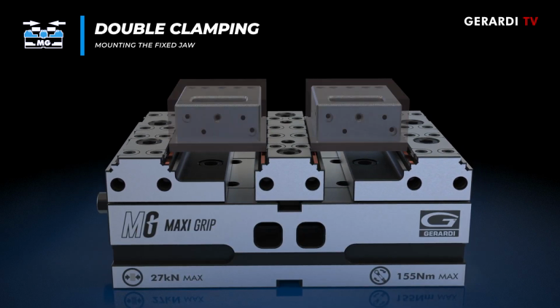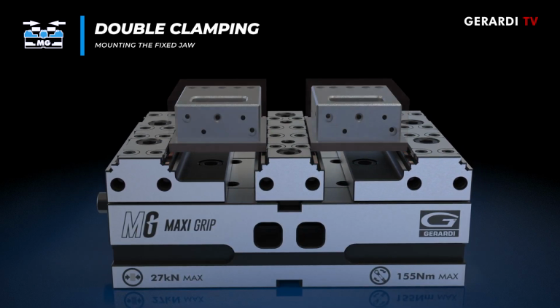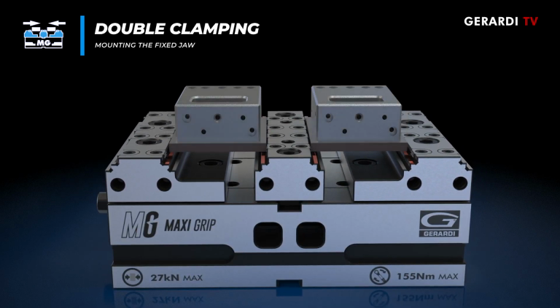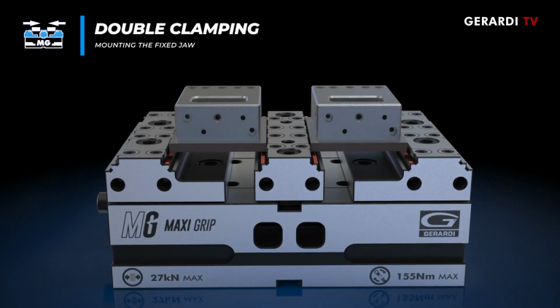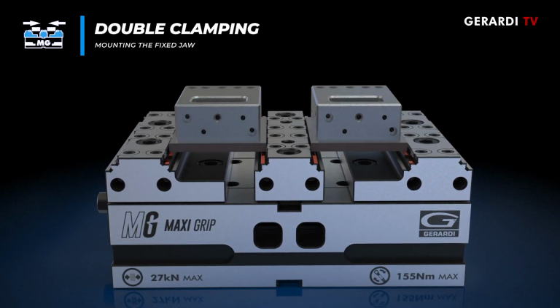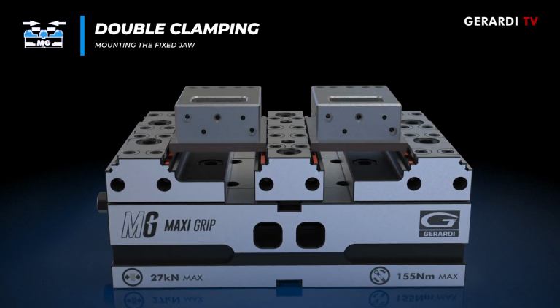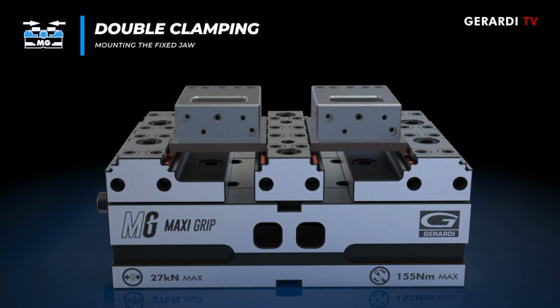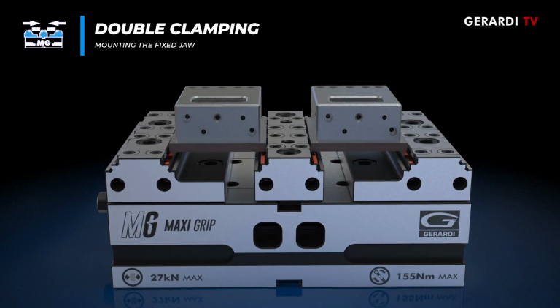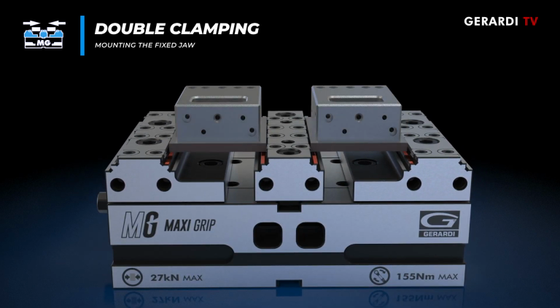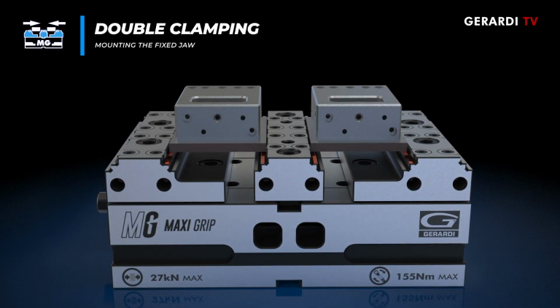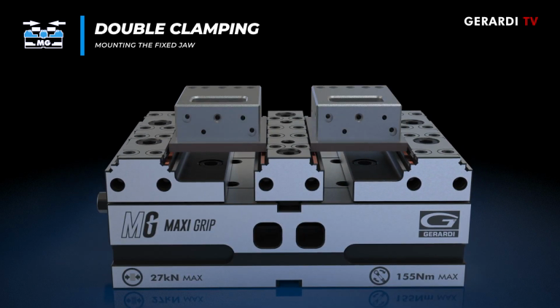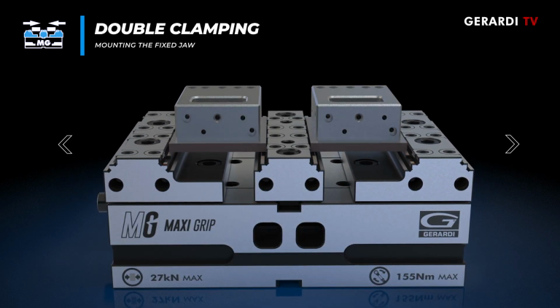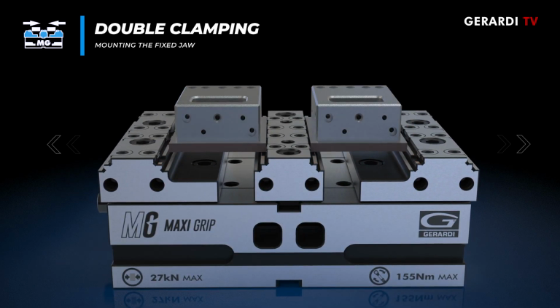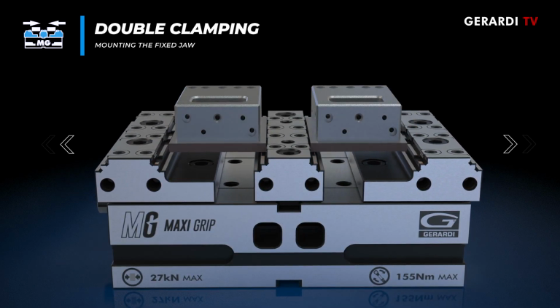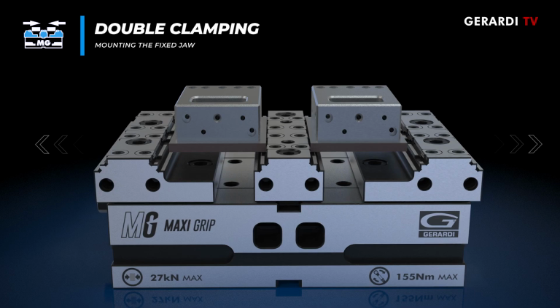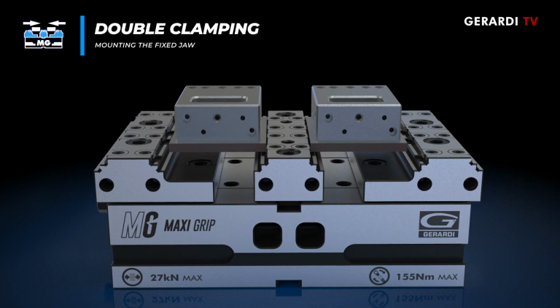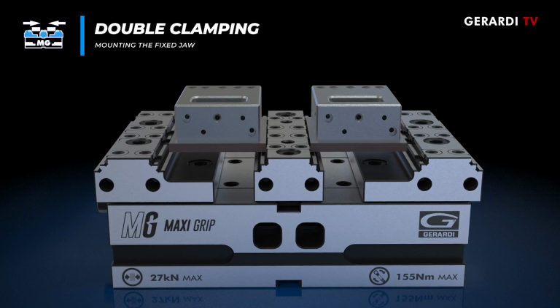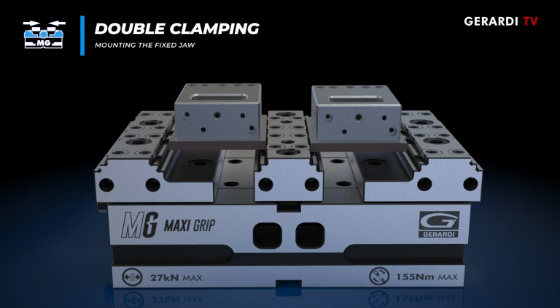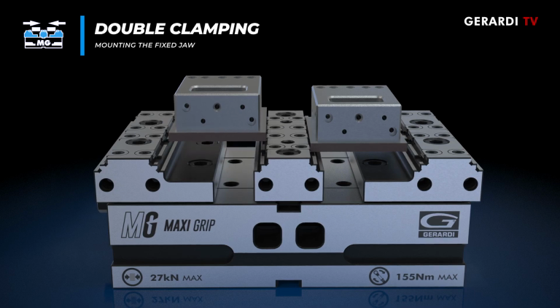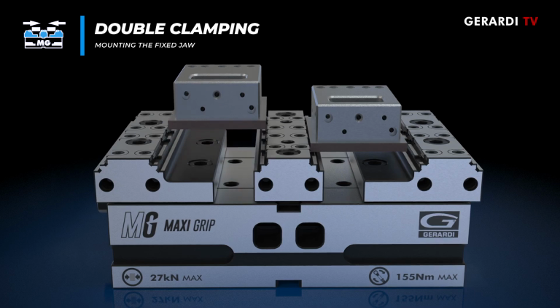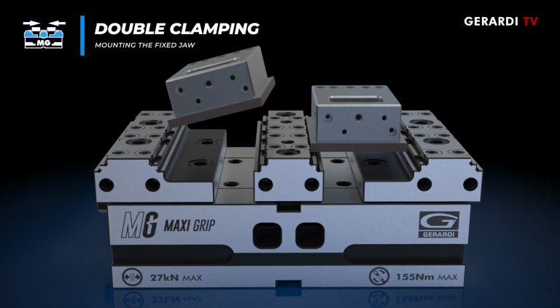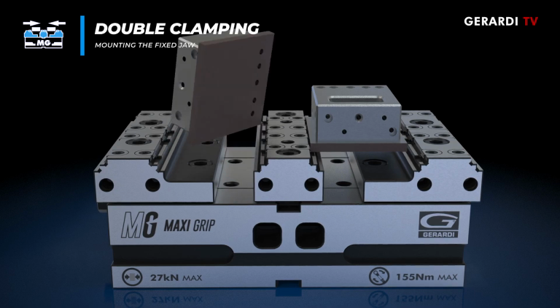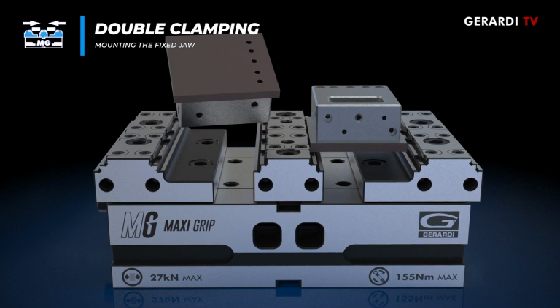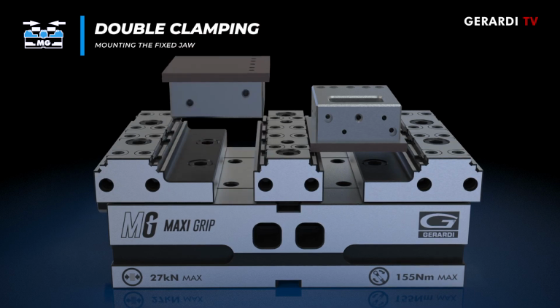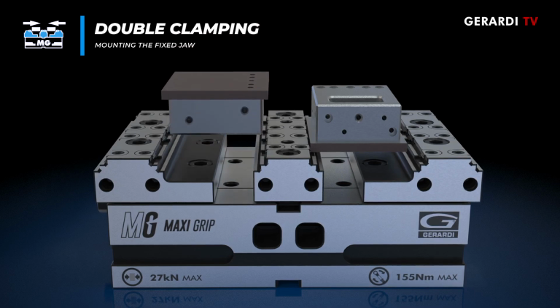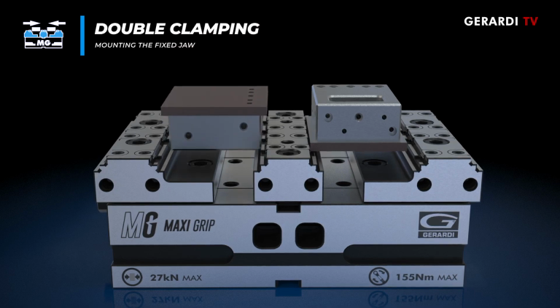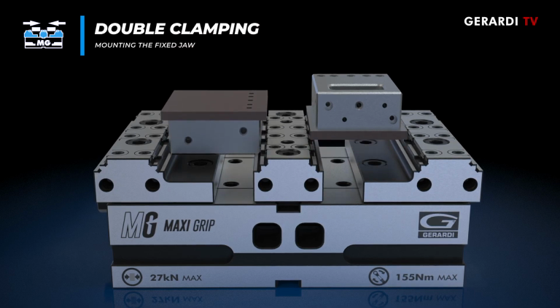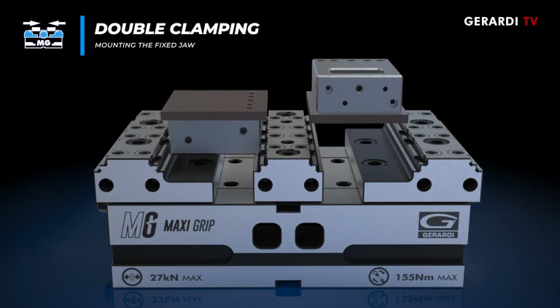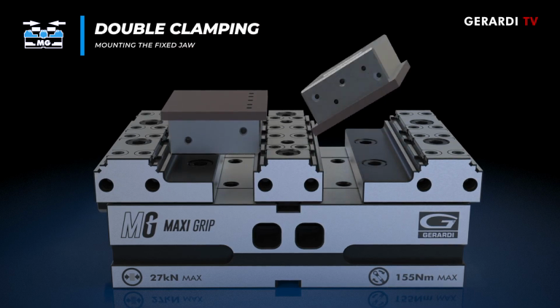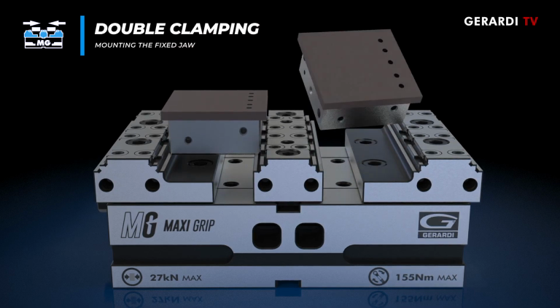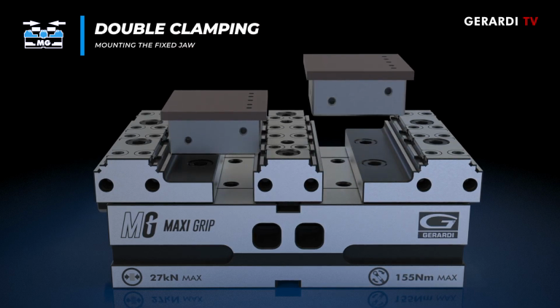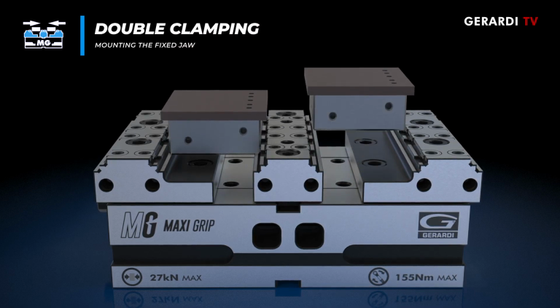After the first machining stage, the workpieces can be turned and clamped on the smooth step for the last stage of machining.